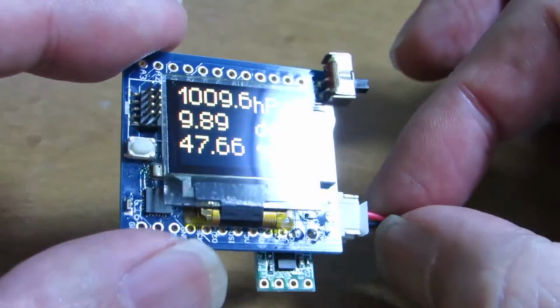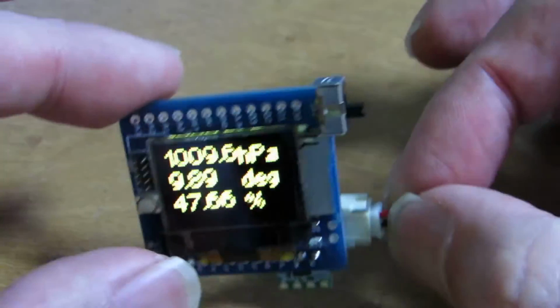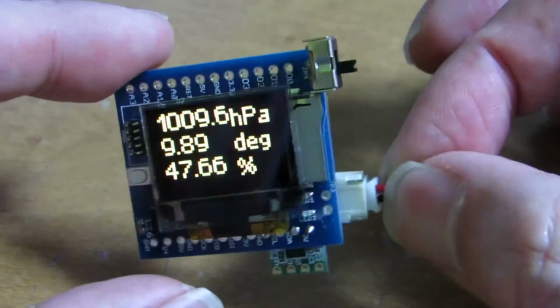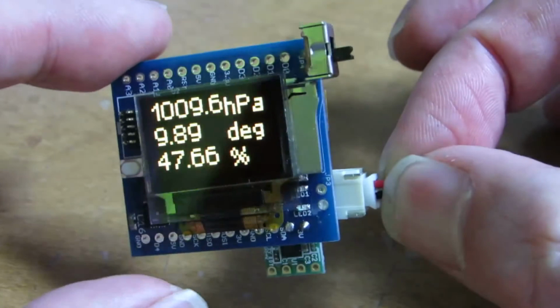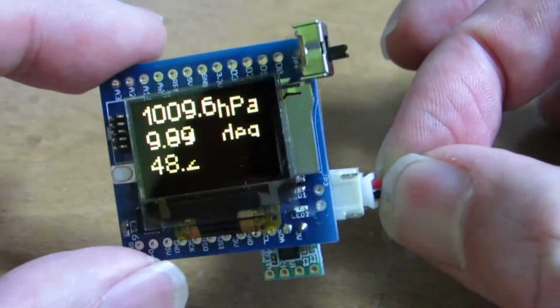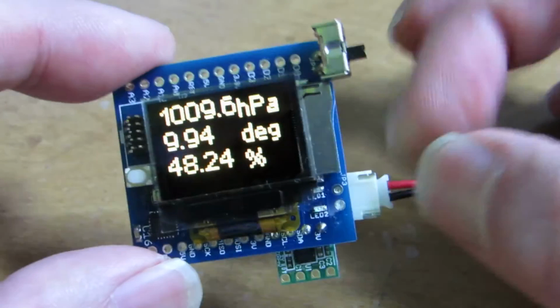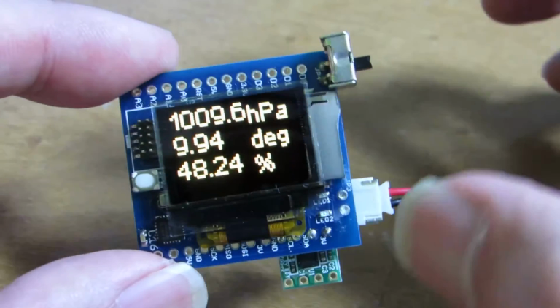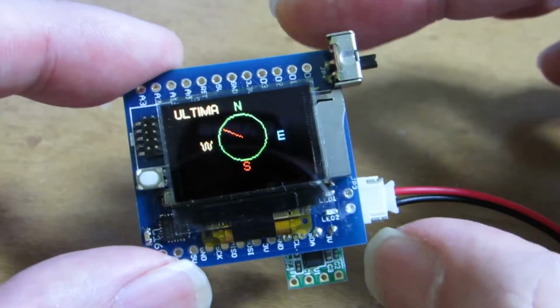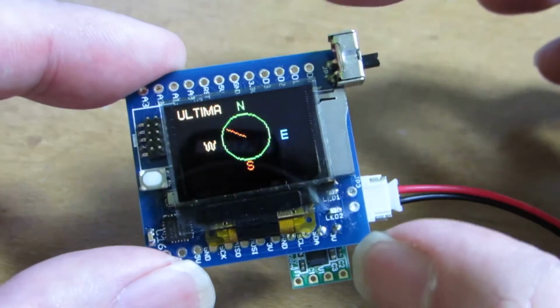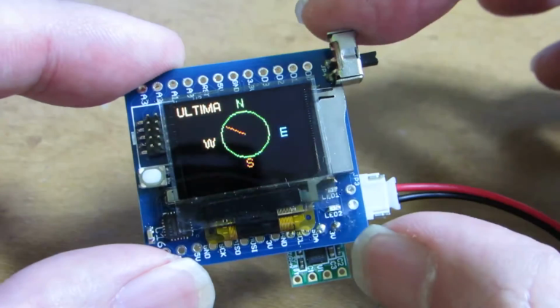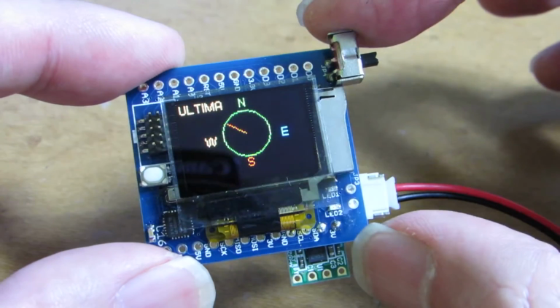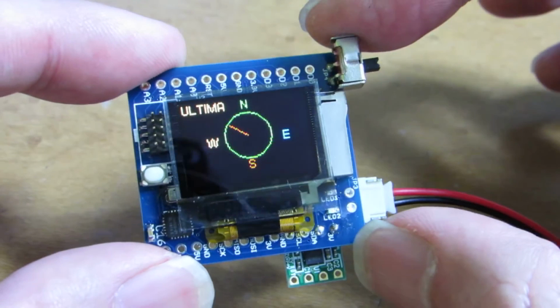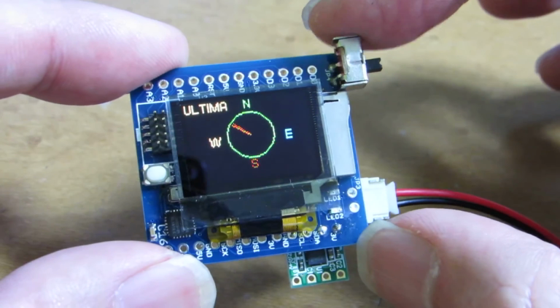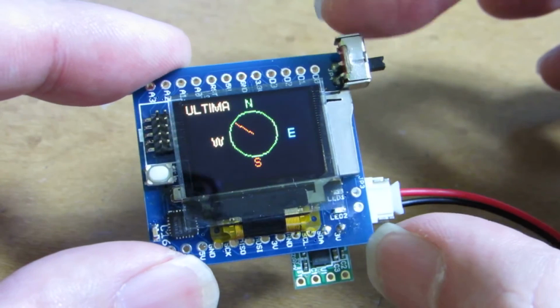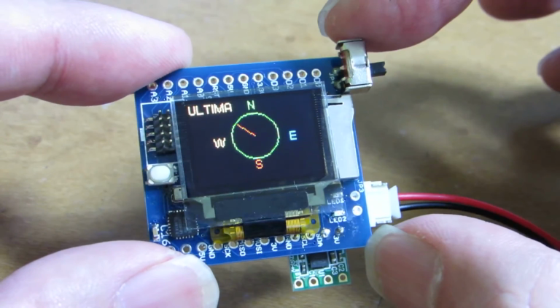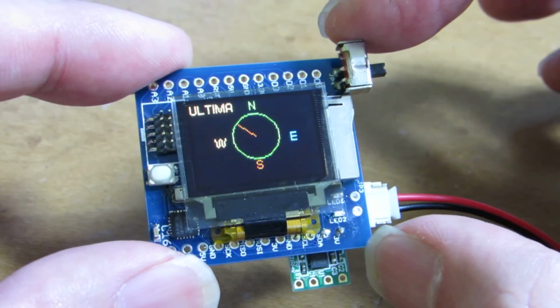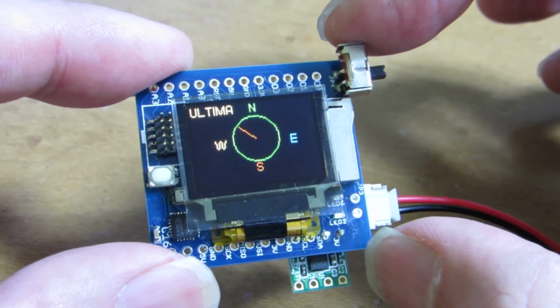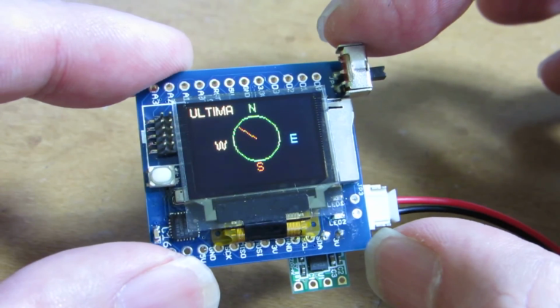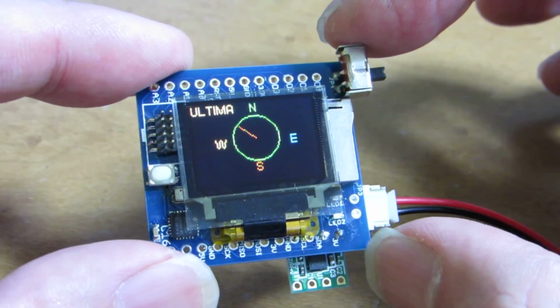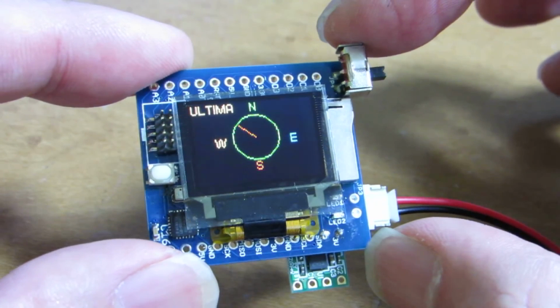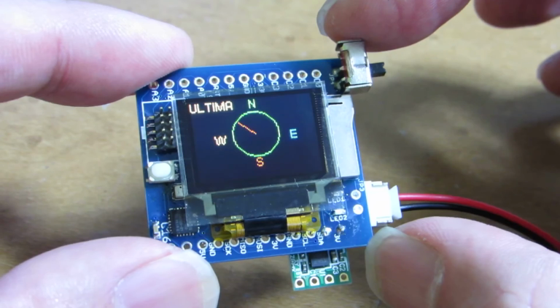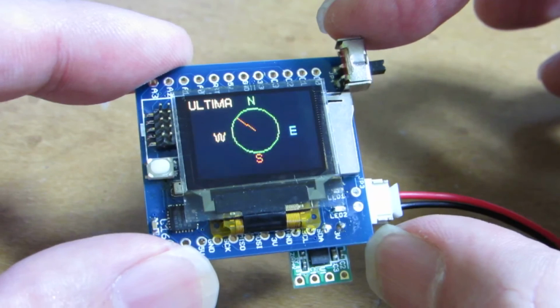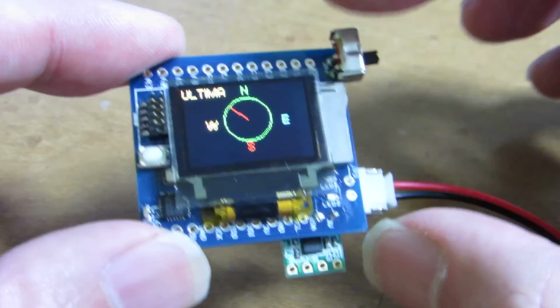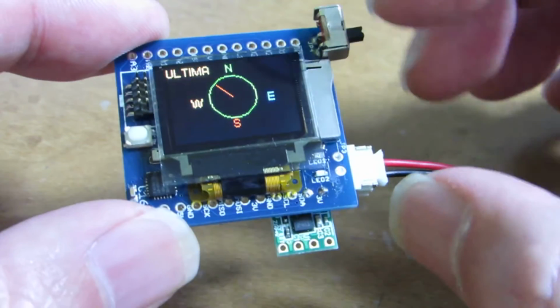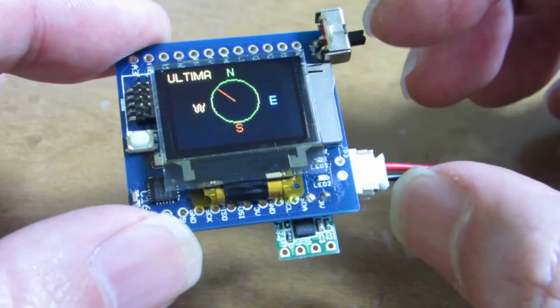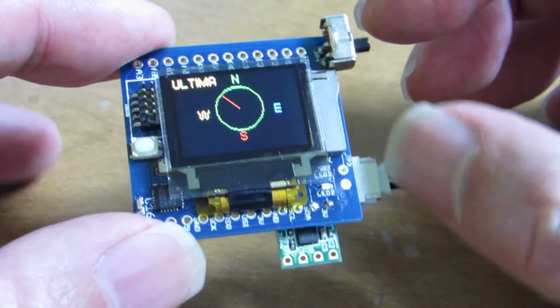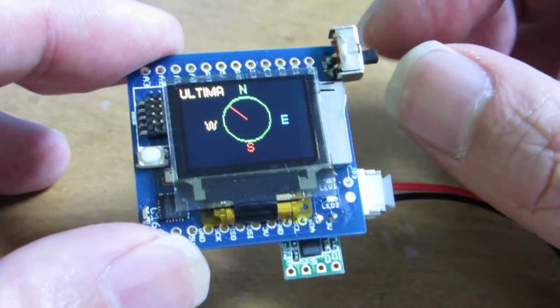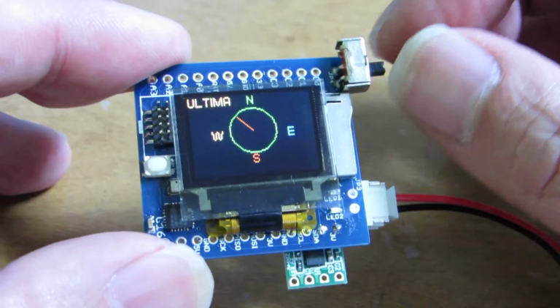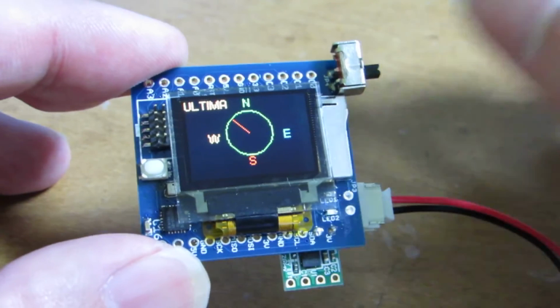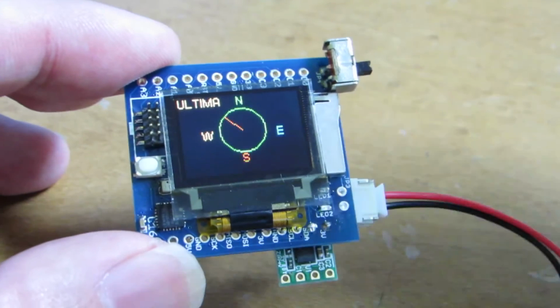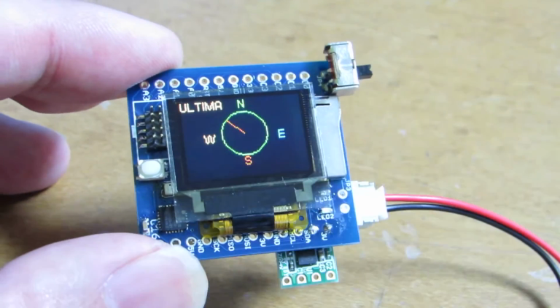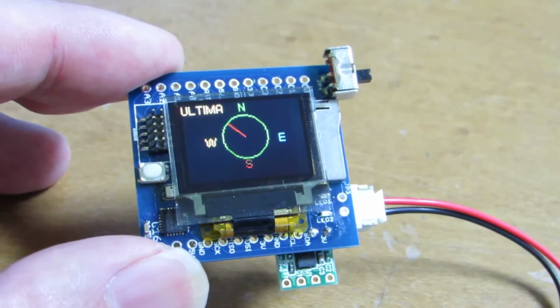You can get this tiny board at tindi.com, my store. Have fun!